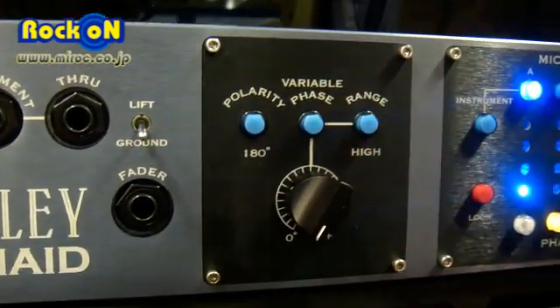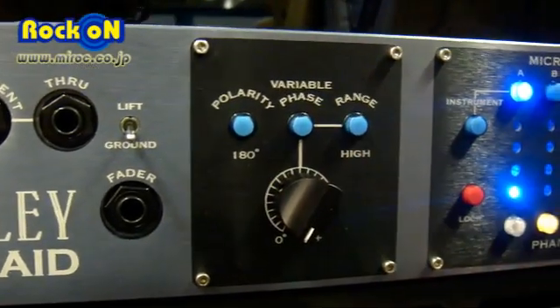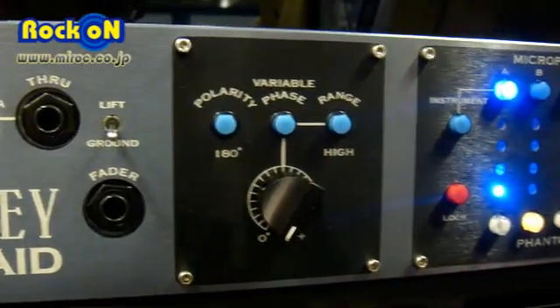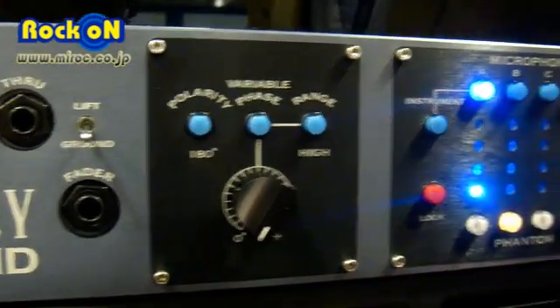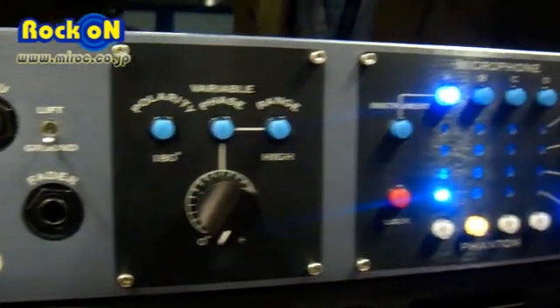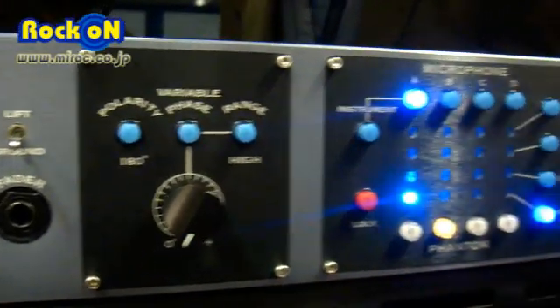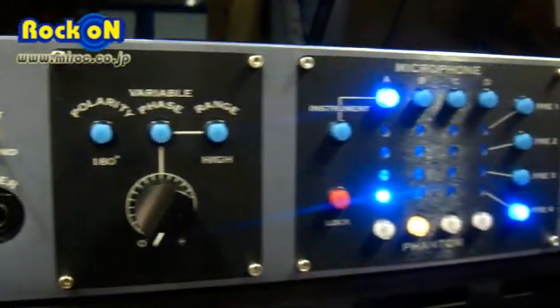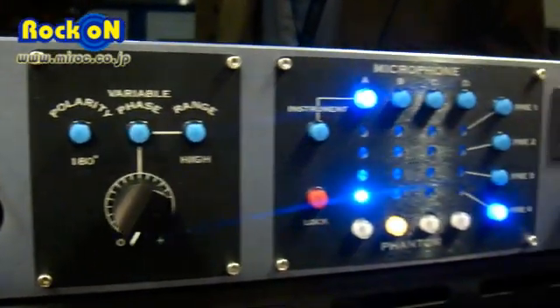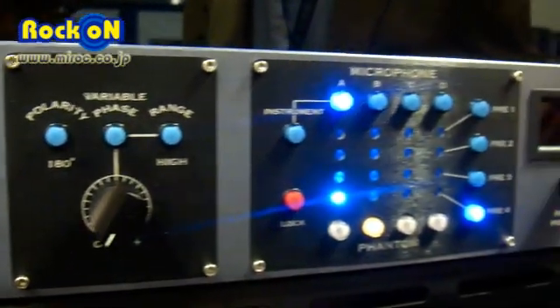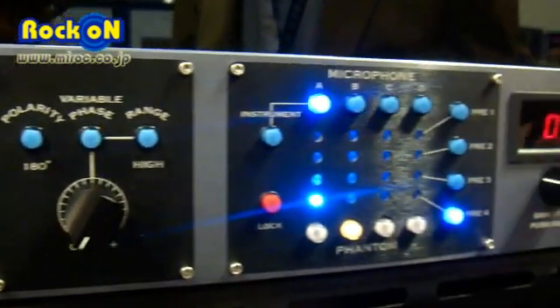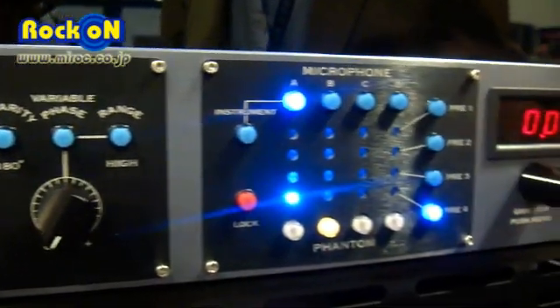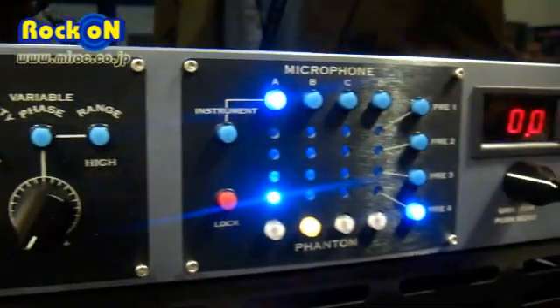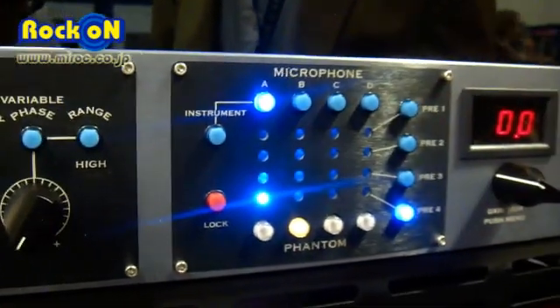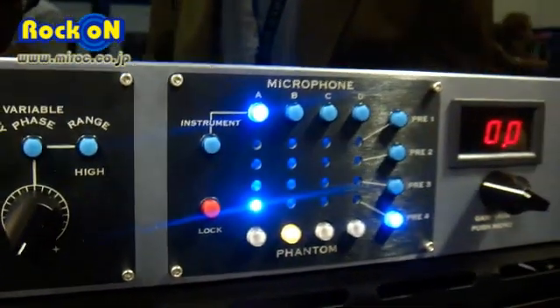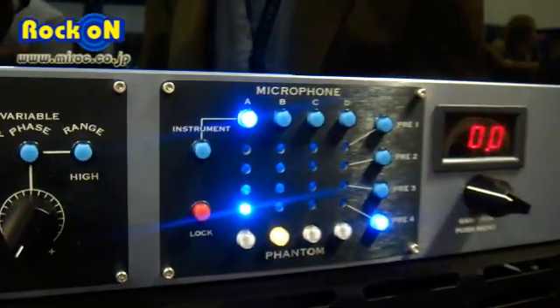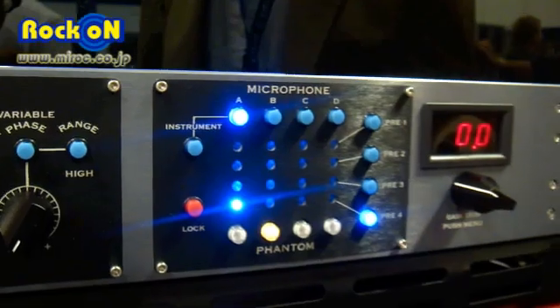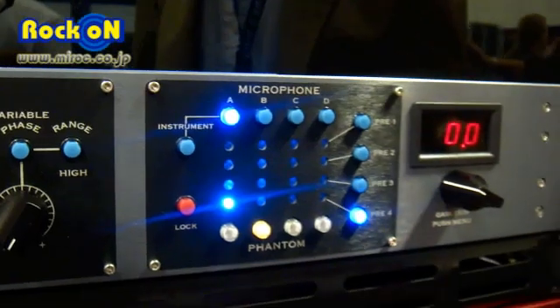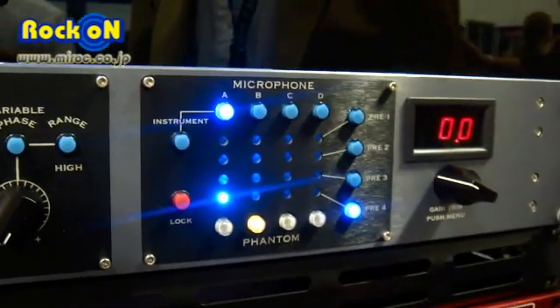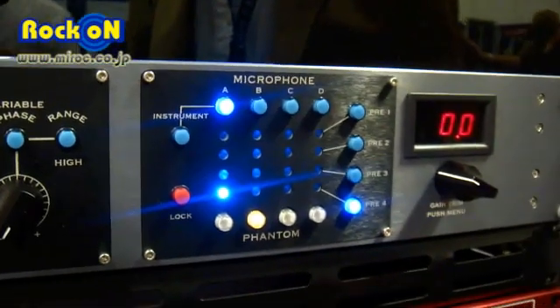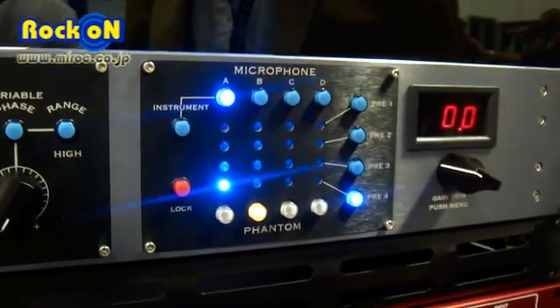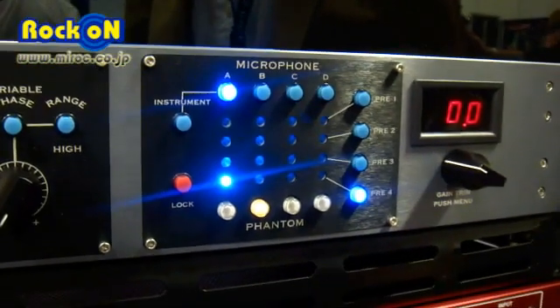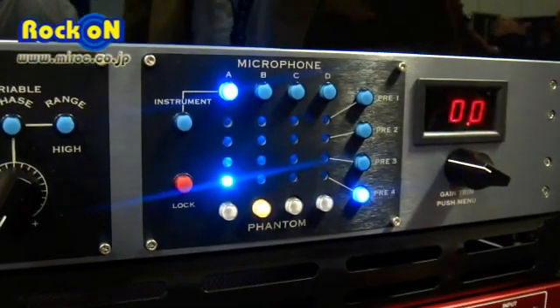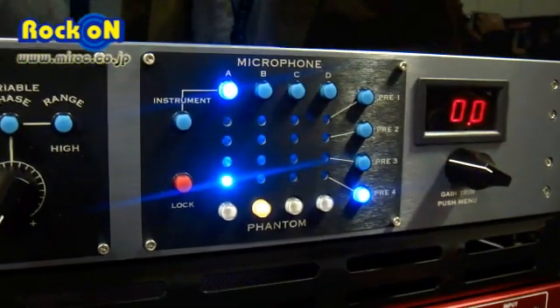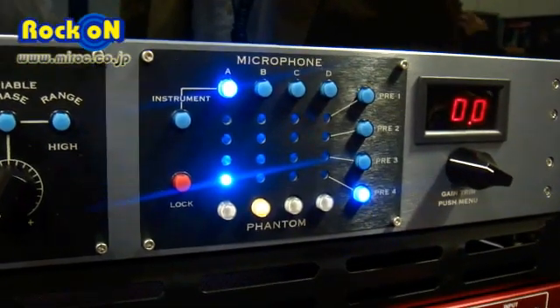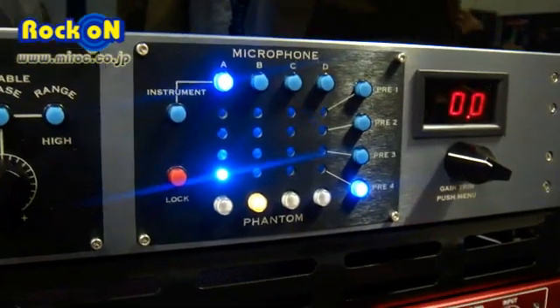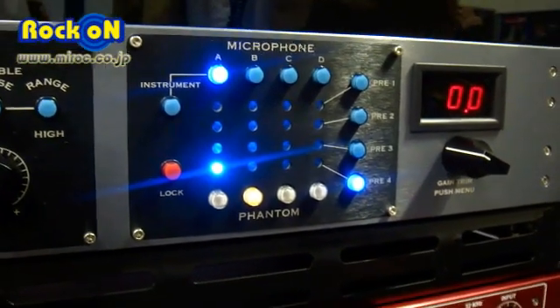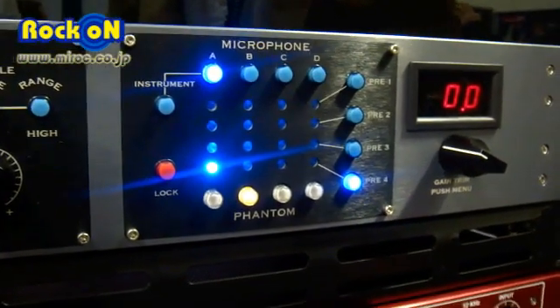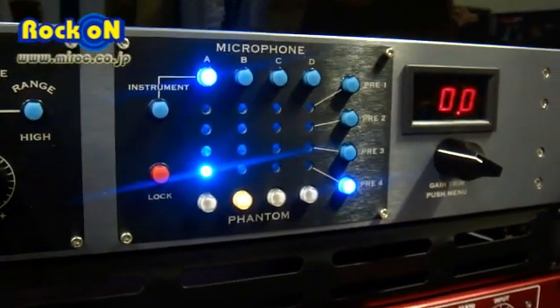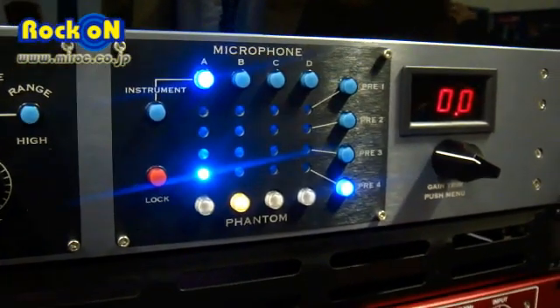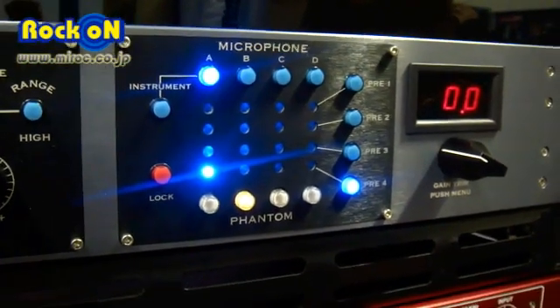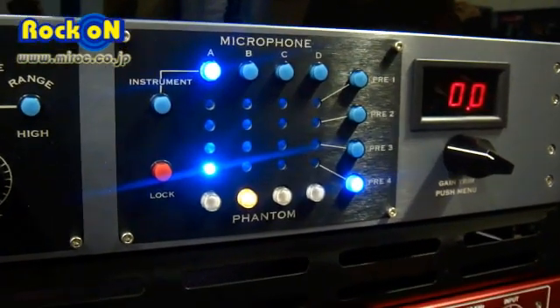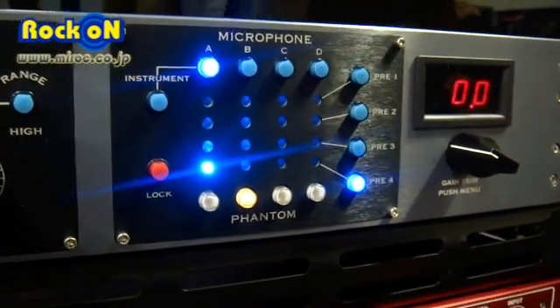On the rear panel, there are four direct outputs that you can use for recording directly.